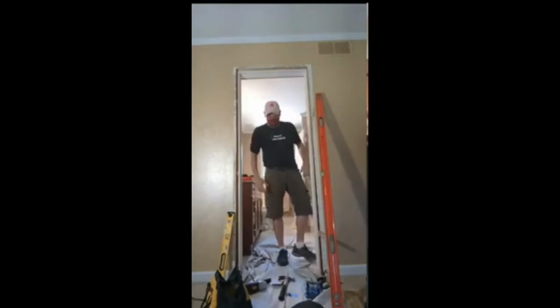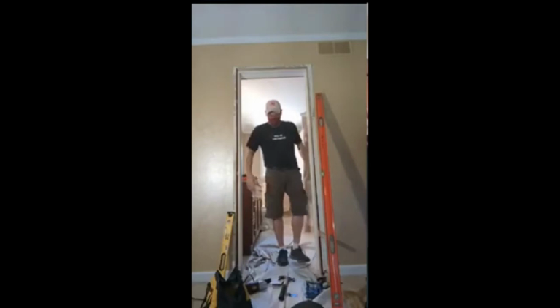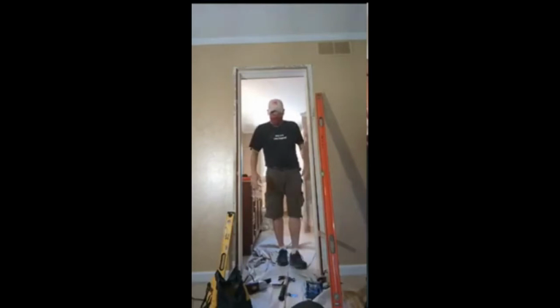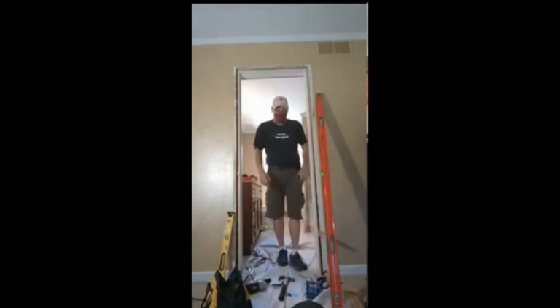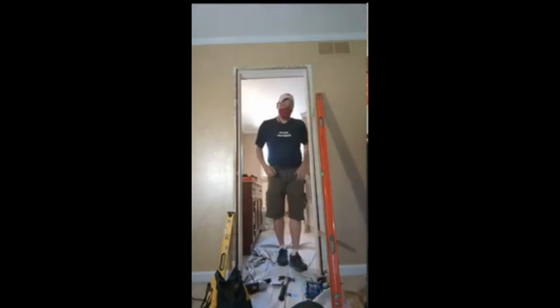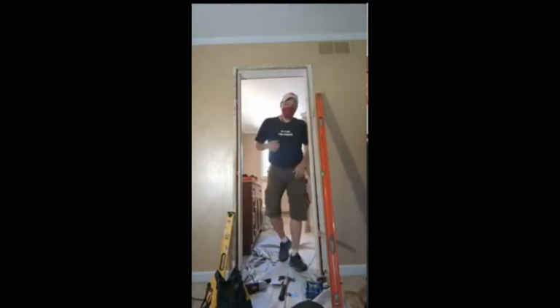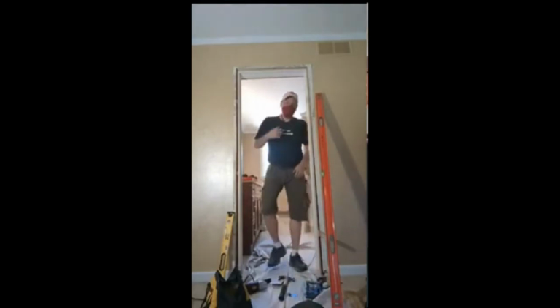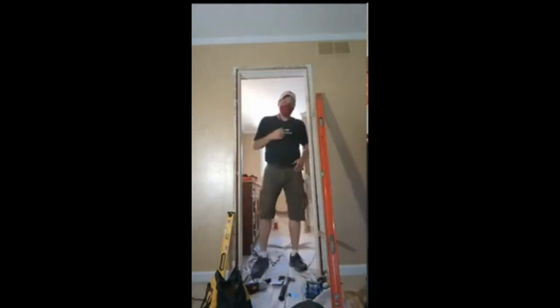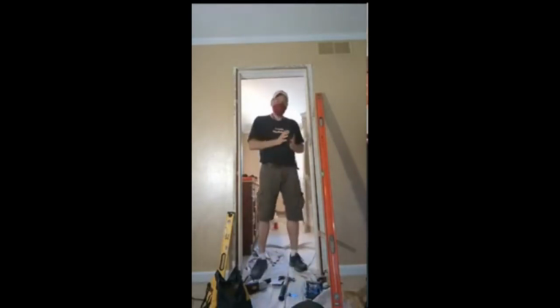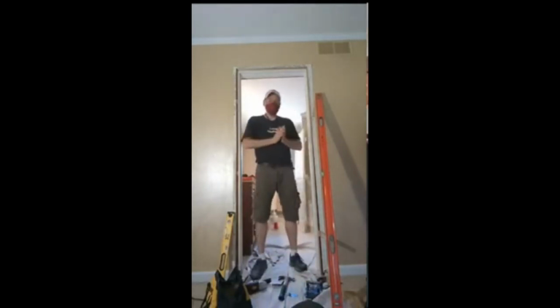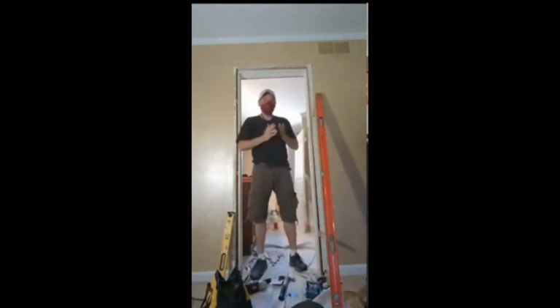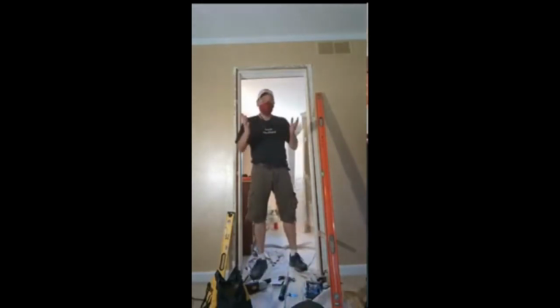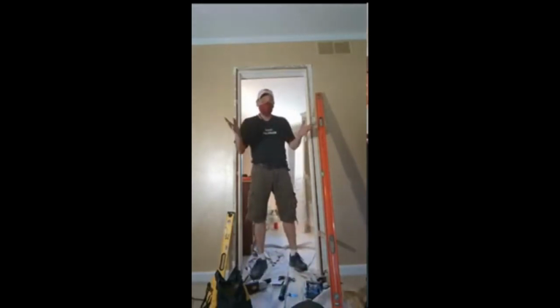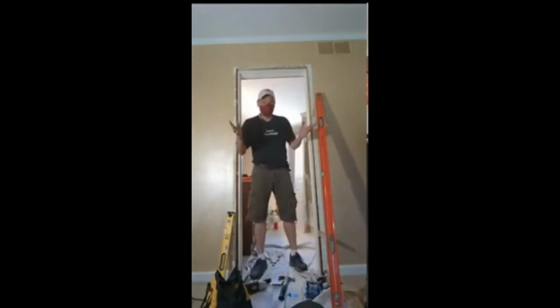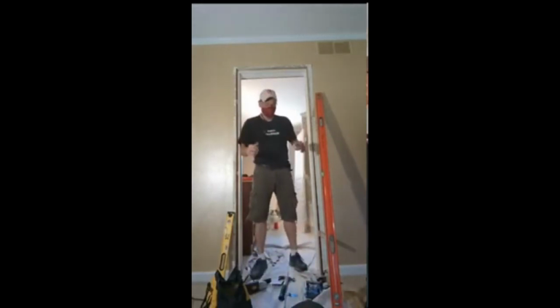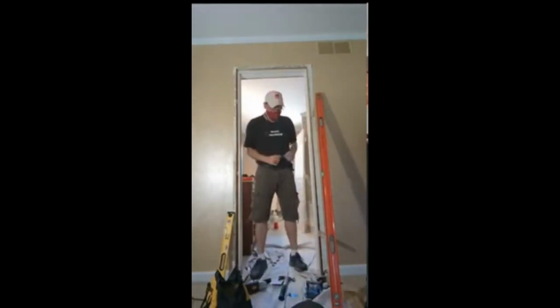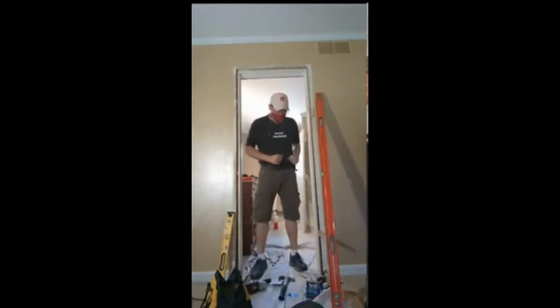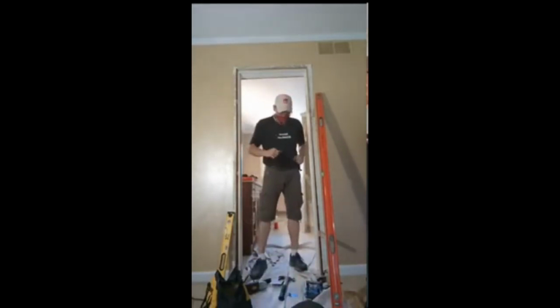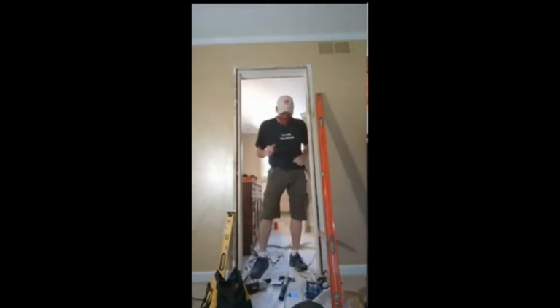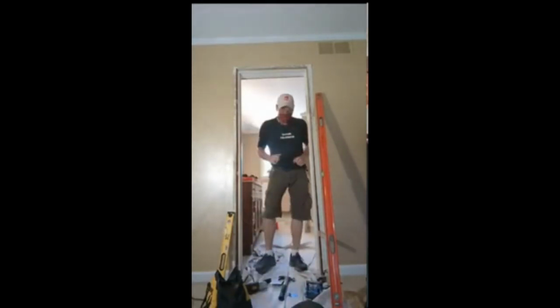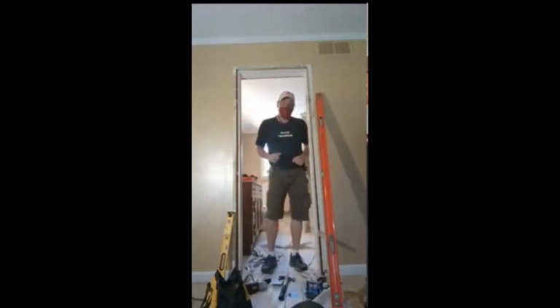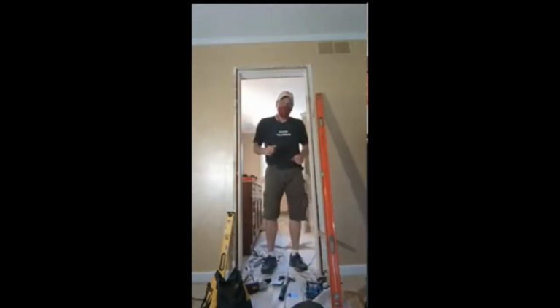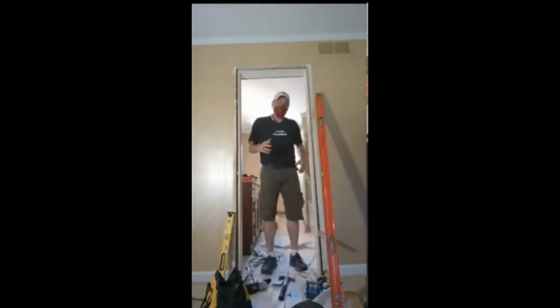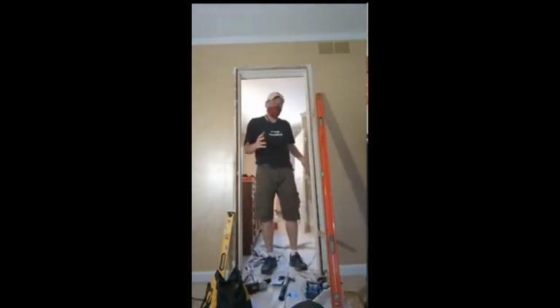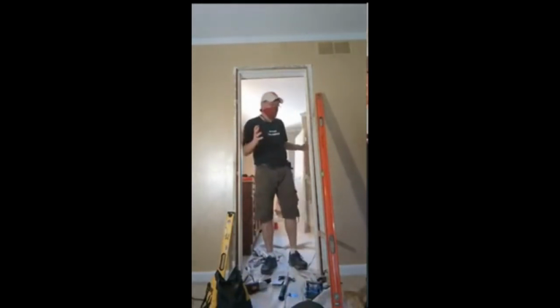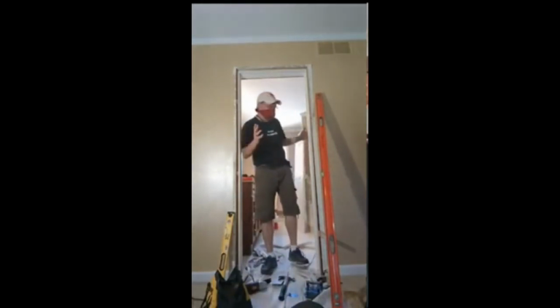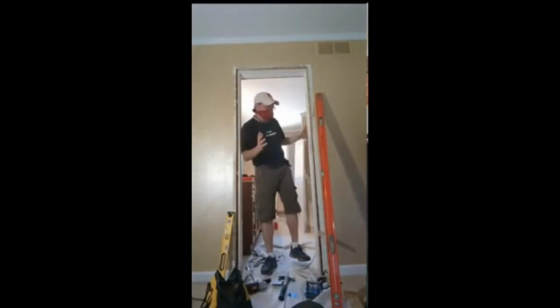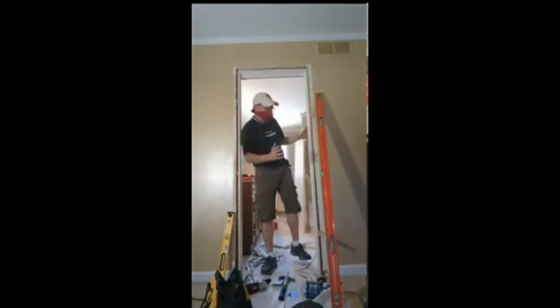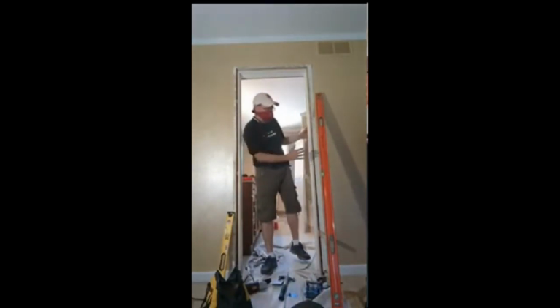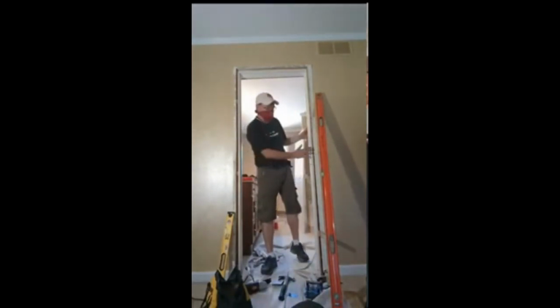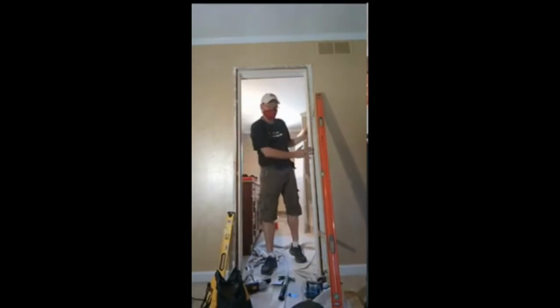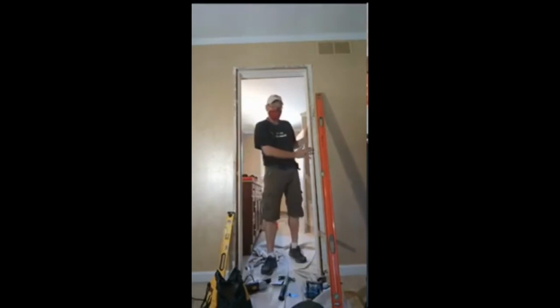Hello friends, Drew here in beautiful West Grove, Pennsylvania, working on a bathroom door for a customer.